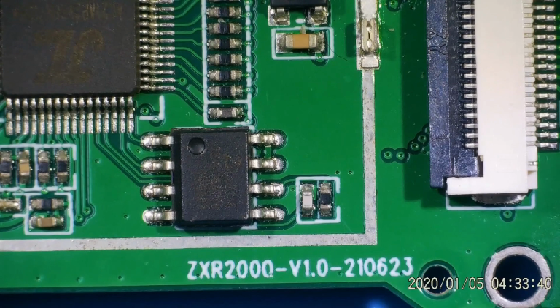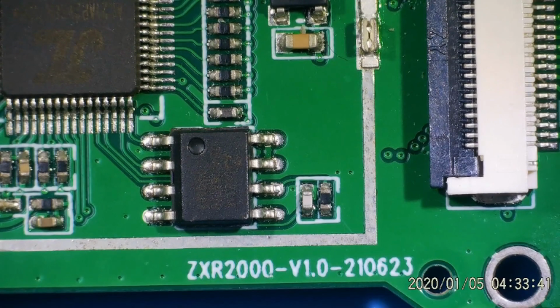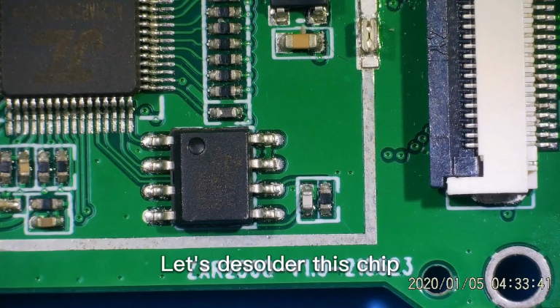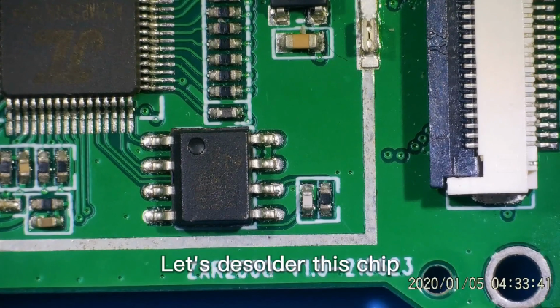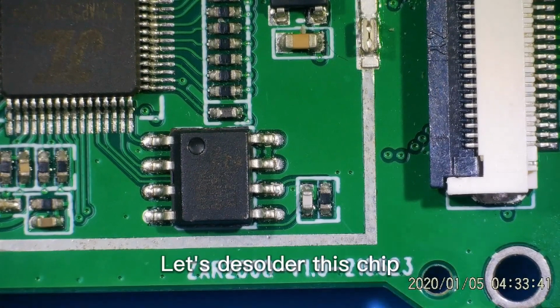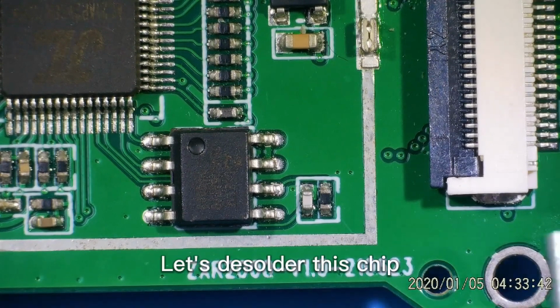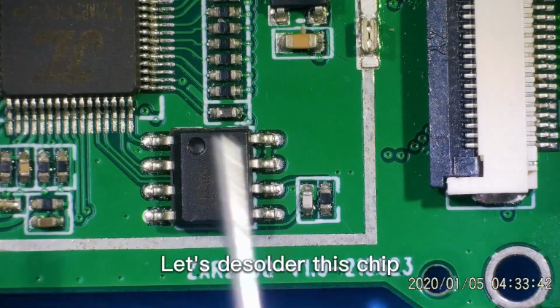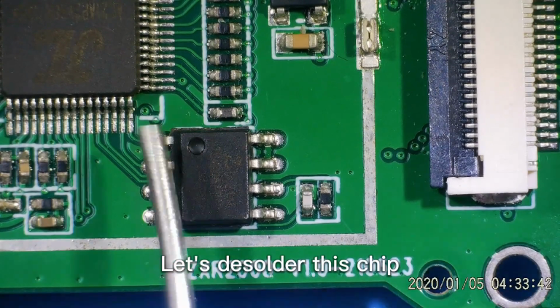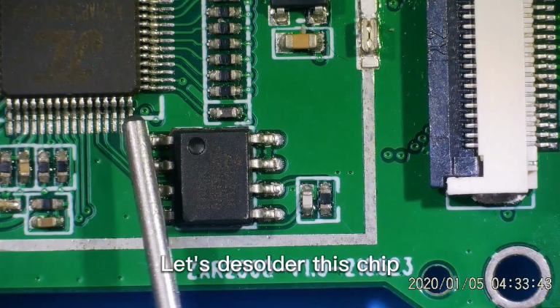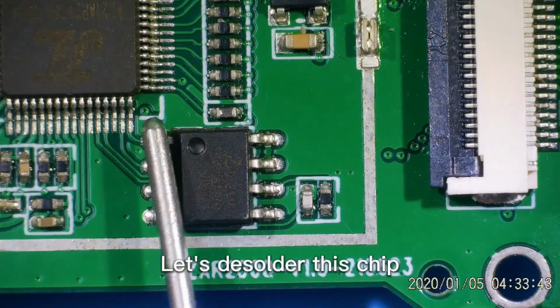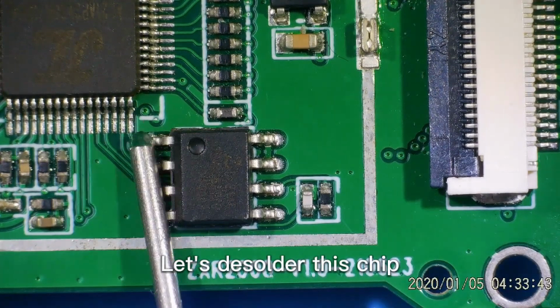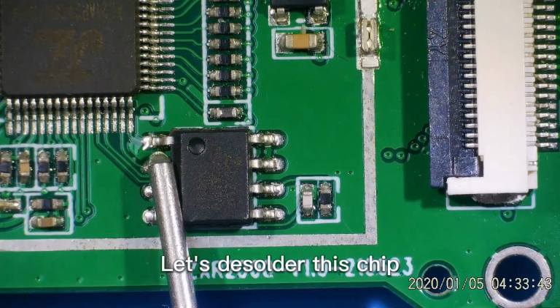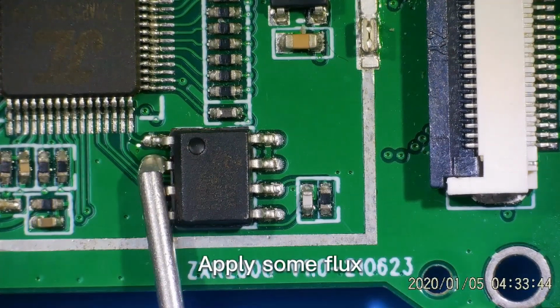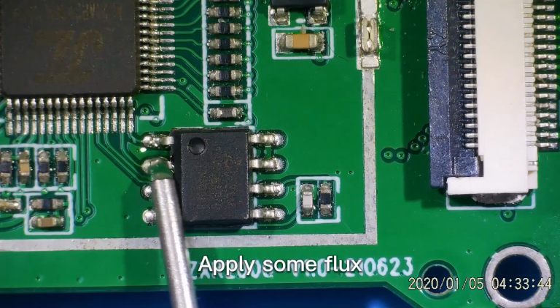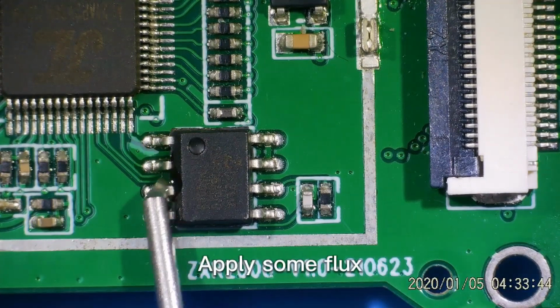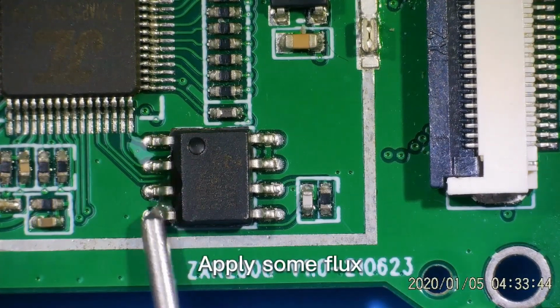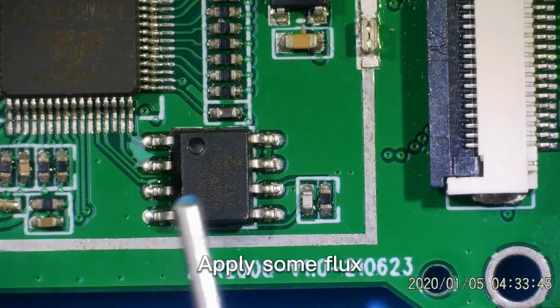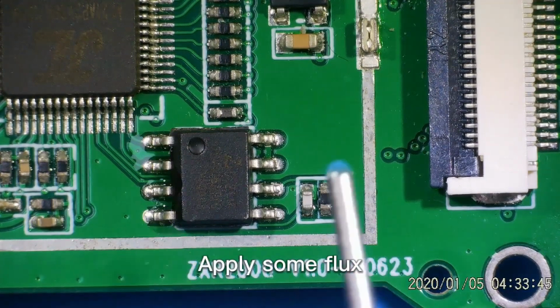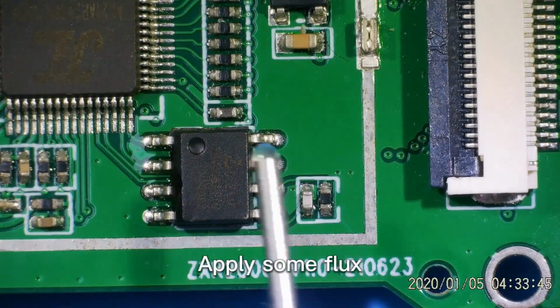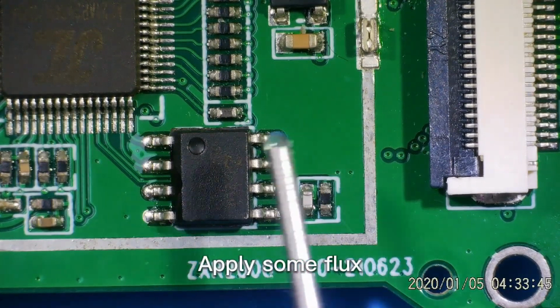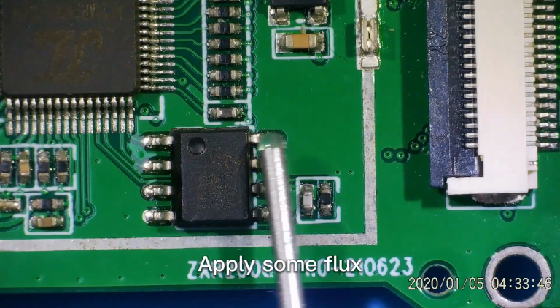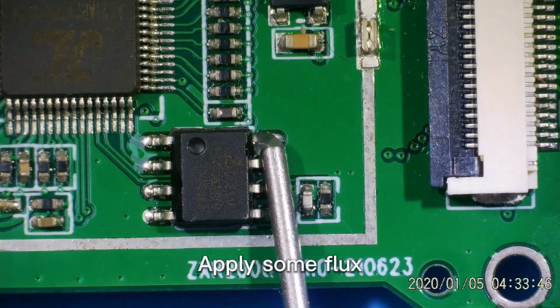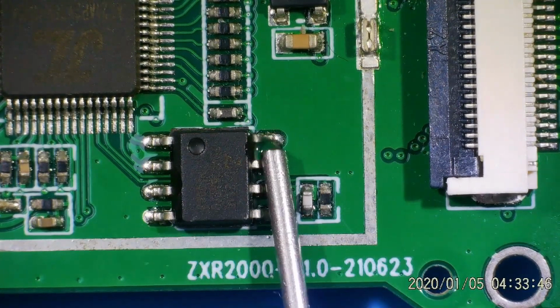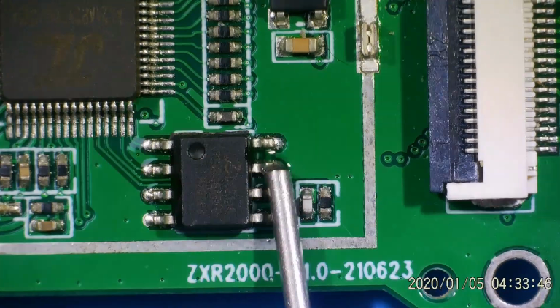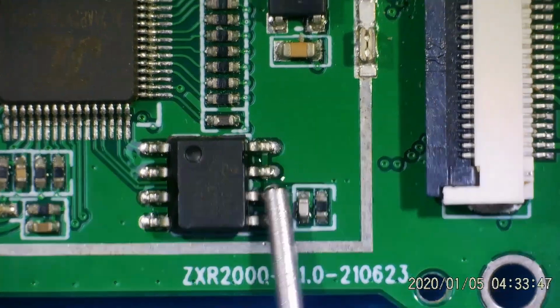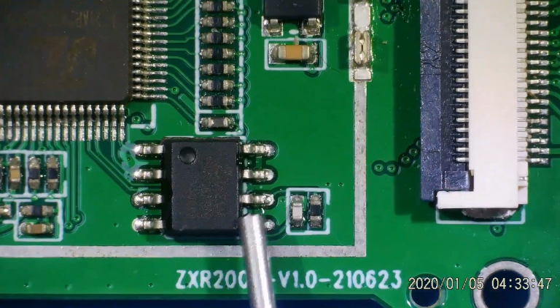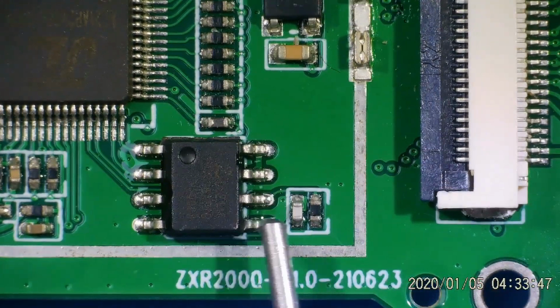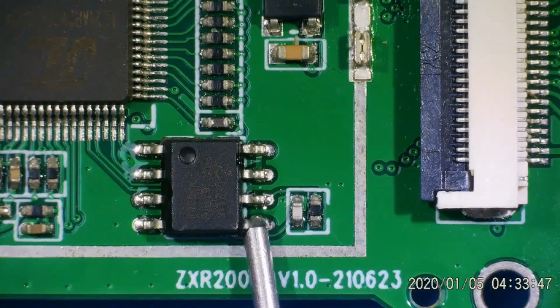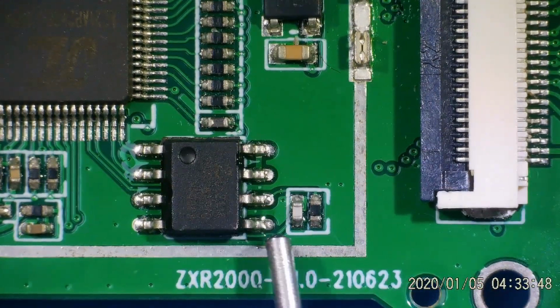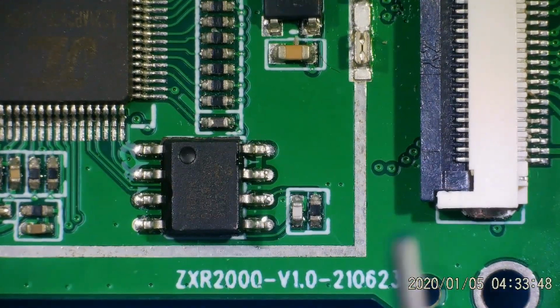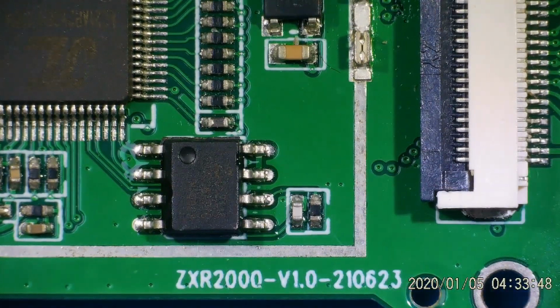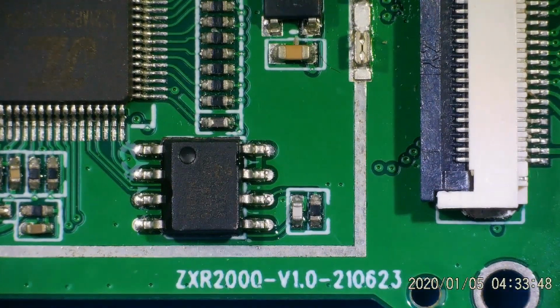Let's desolder this chip. Apply some flux.